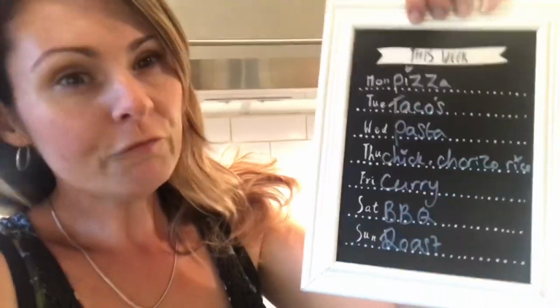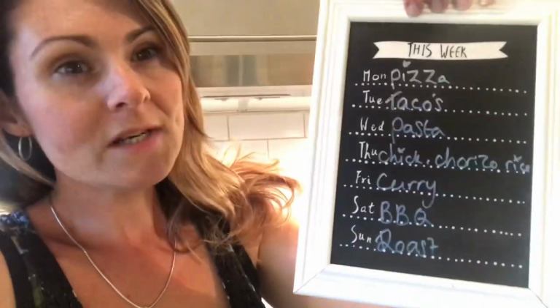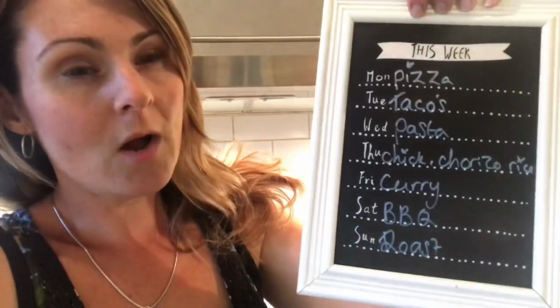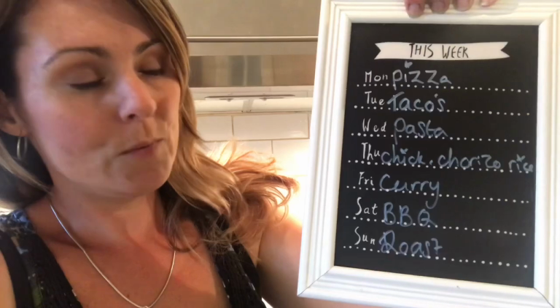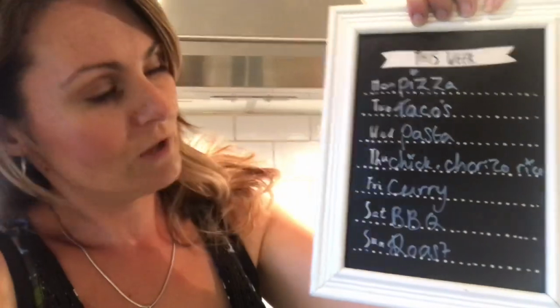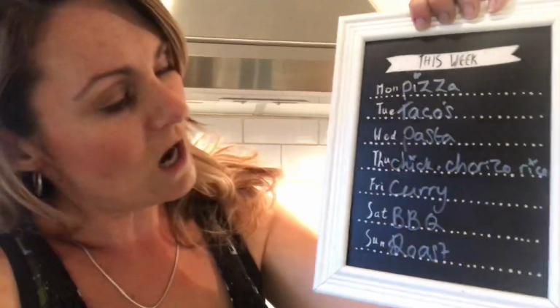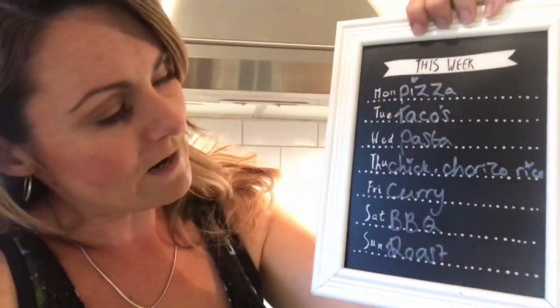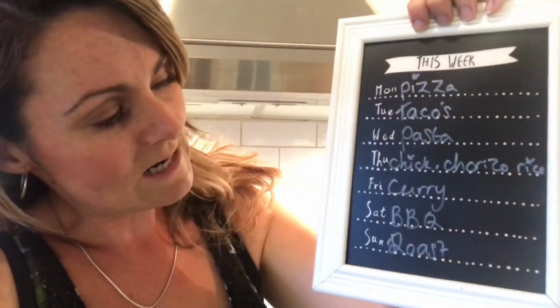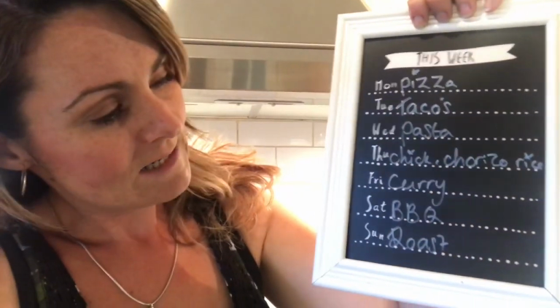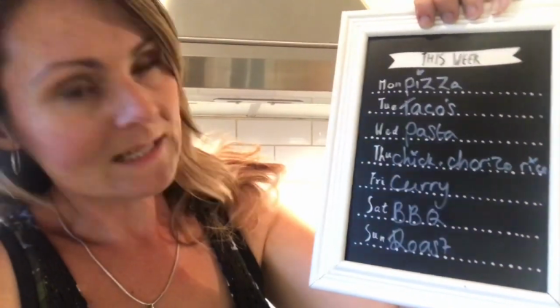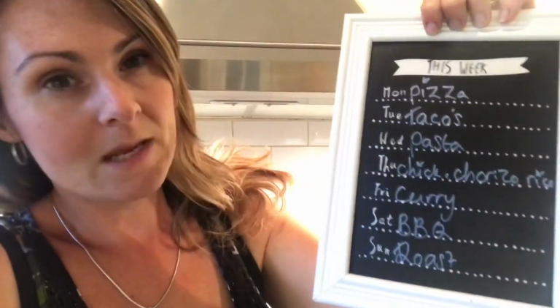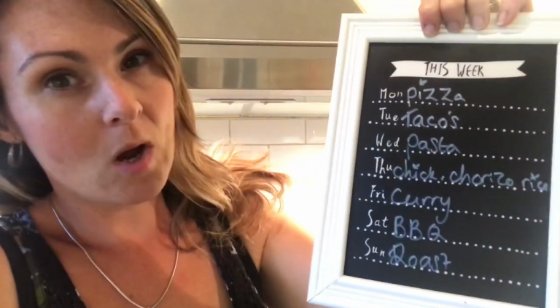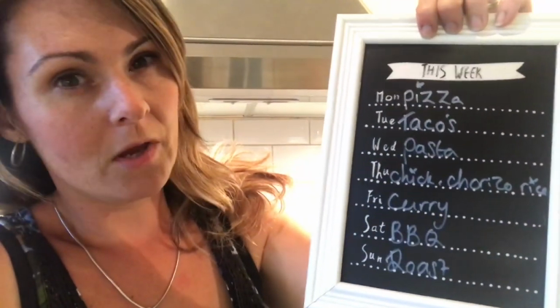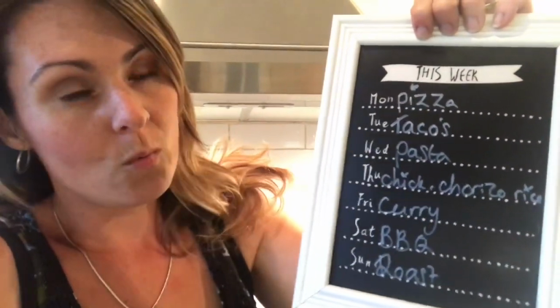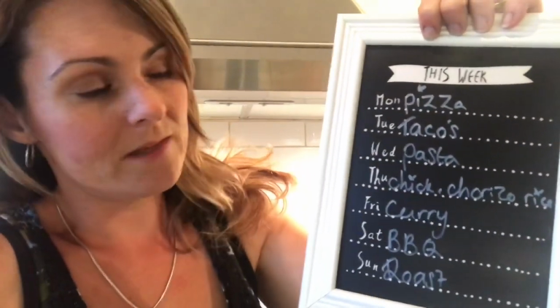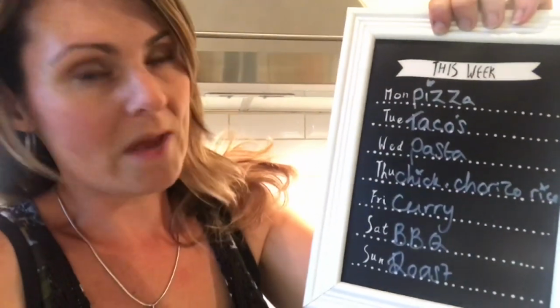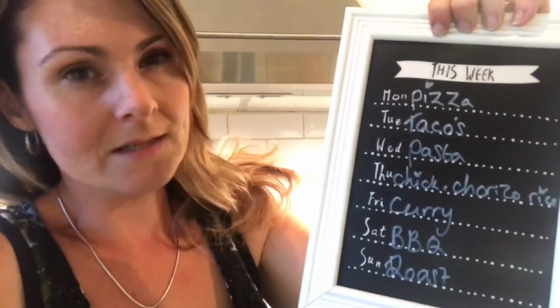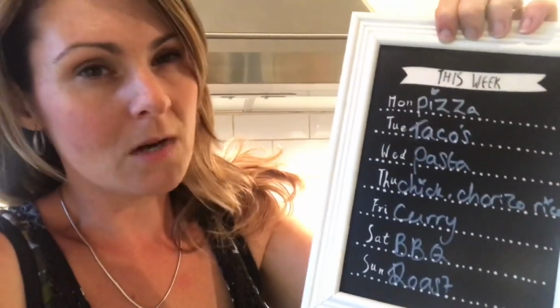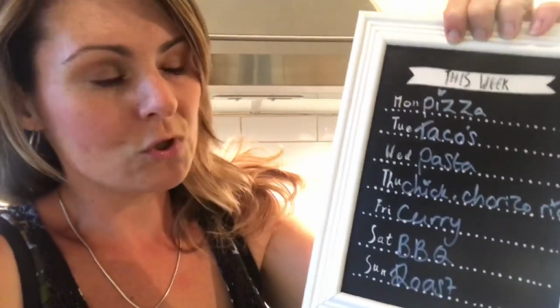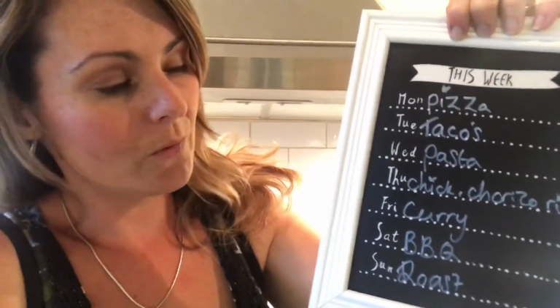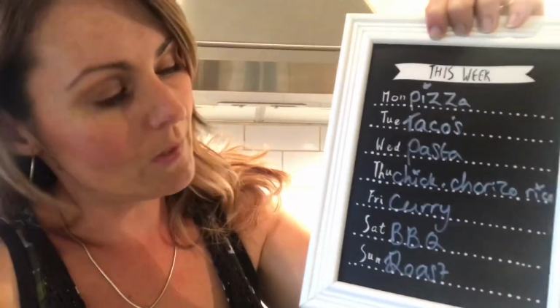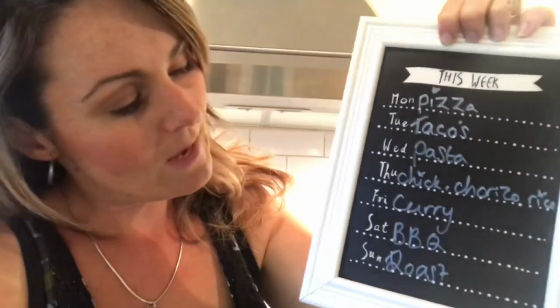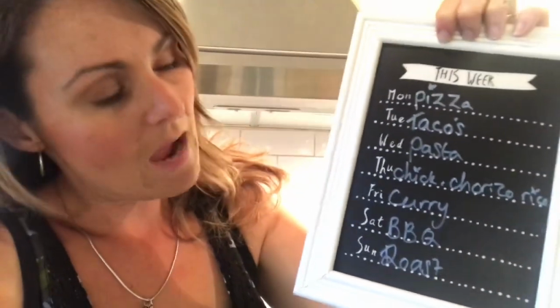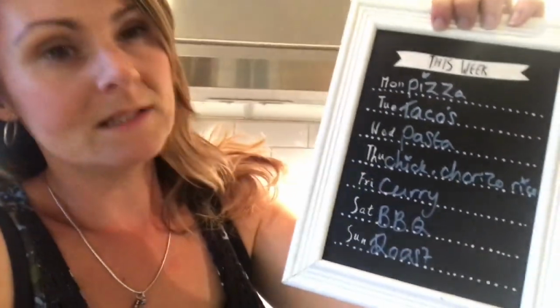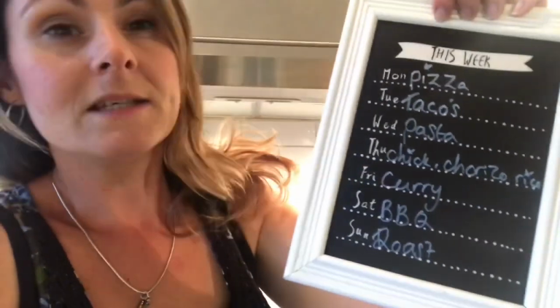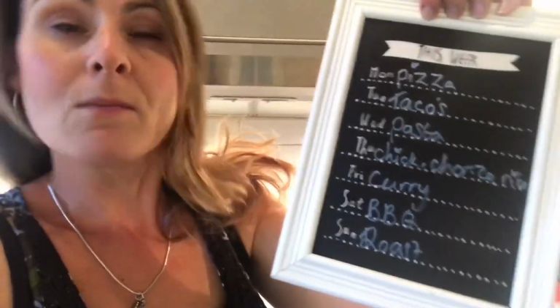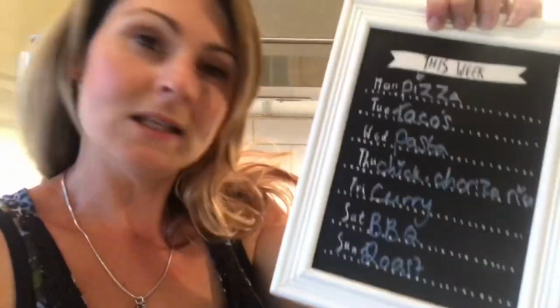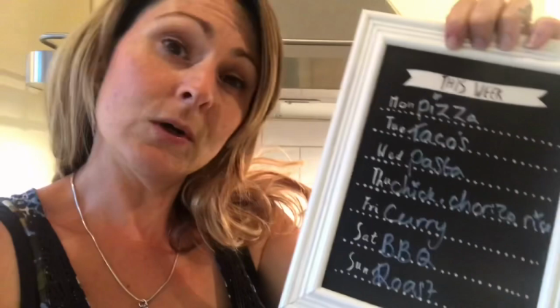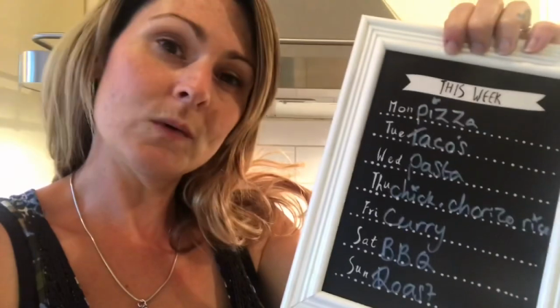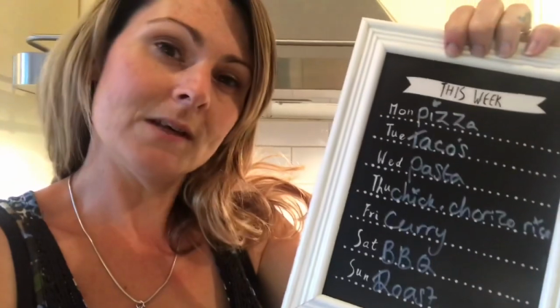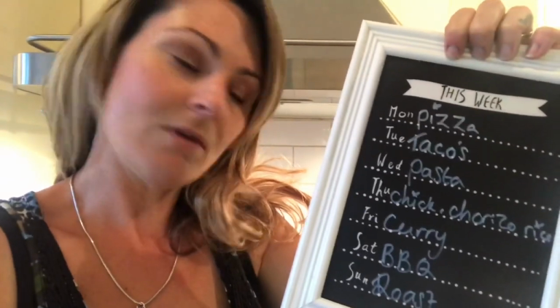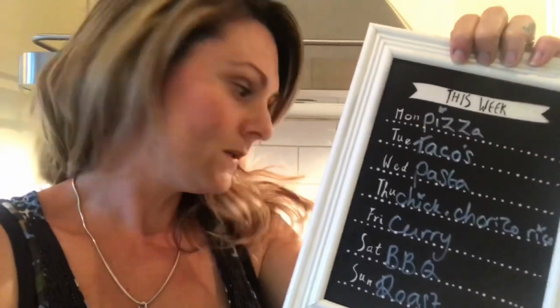Friday I've put curry, Saturday barbecue - weather dependent but I'm sure we will - and then Sunday my typical Sunday roast.